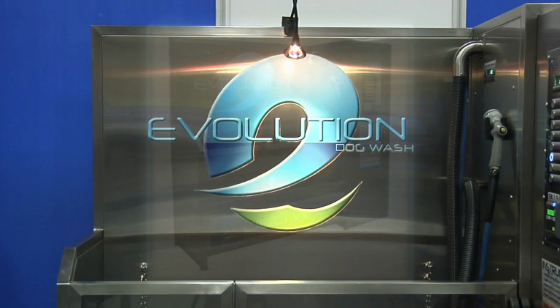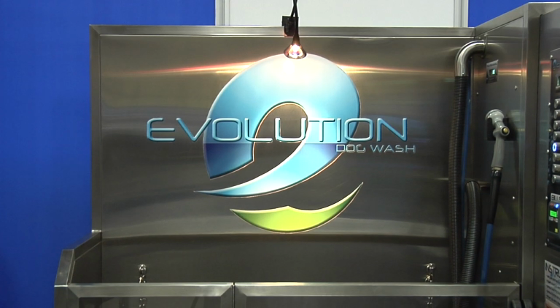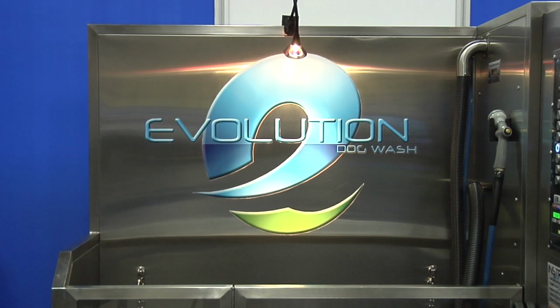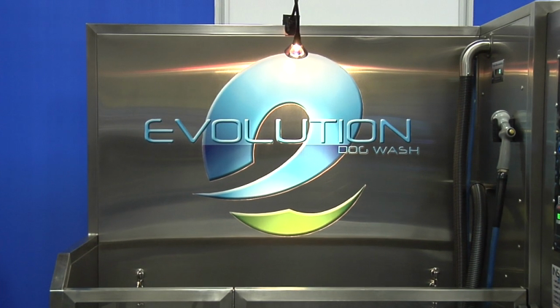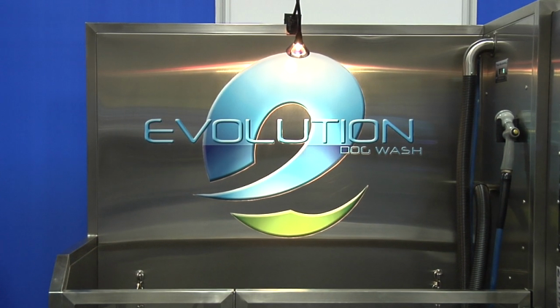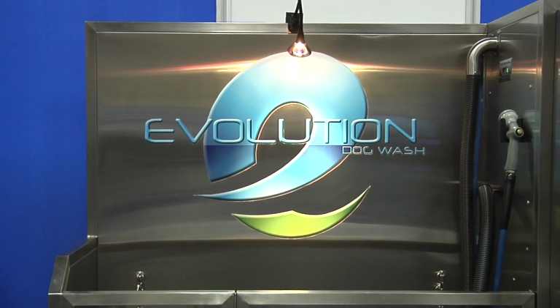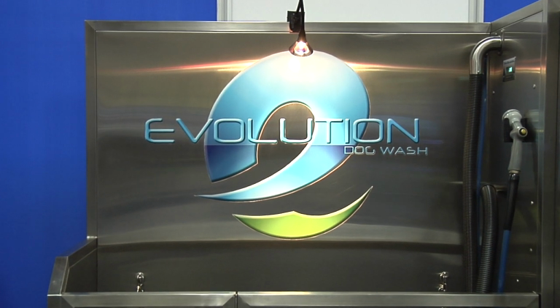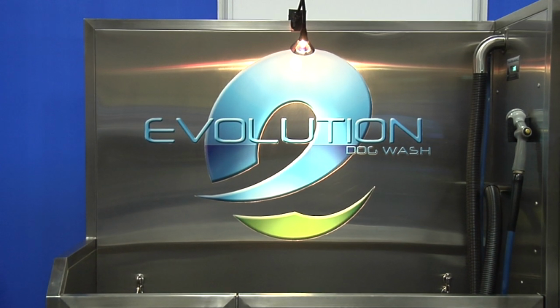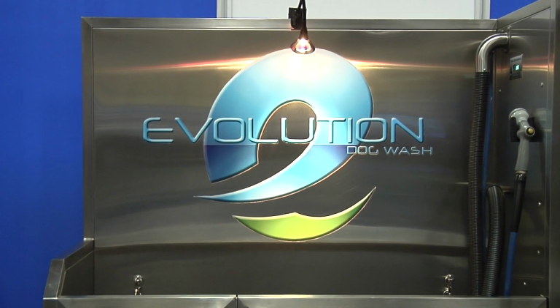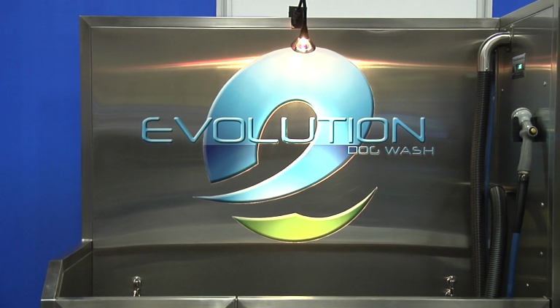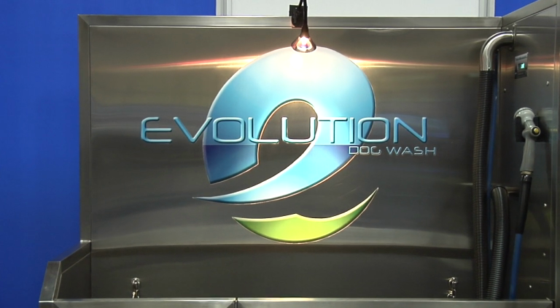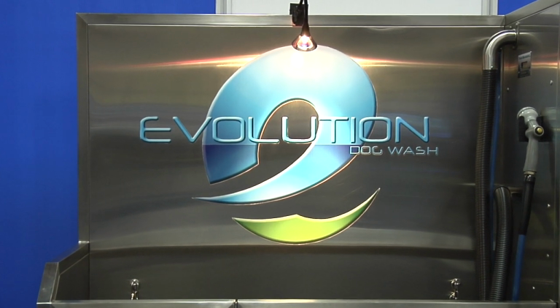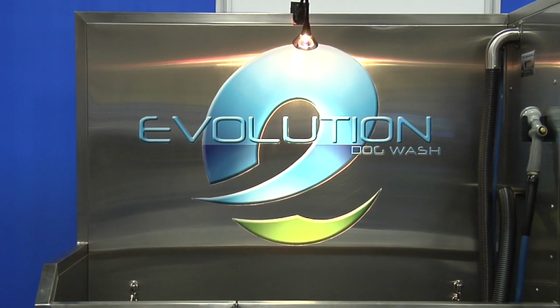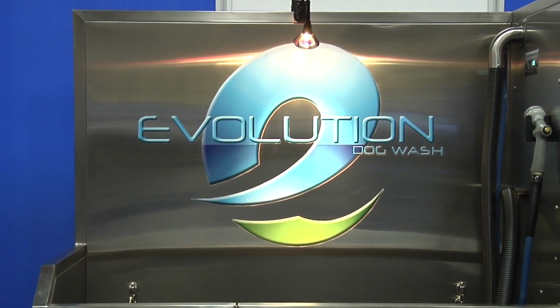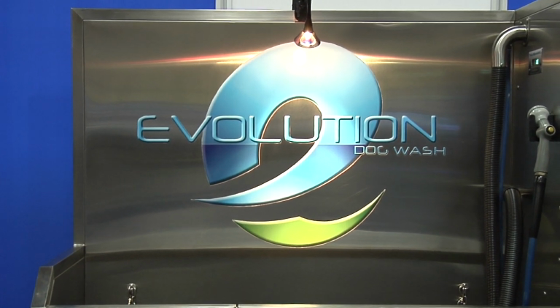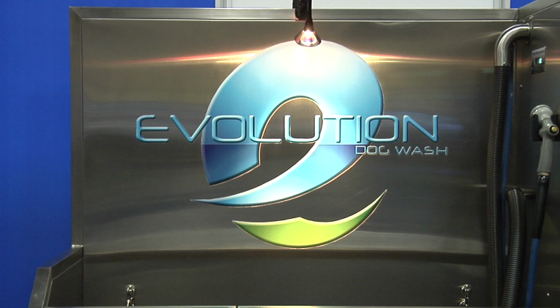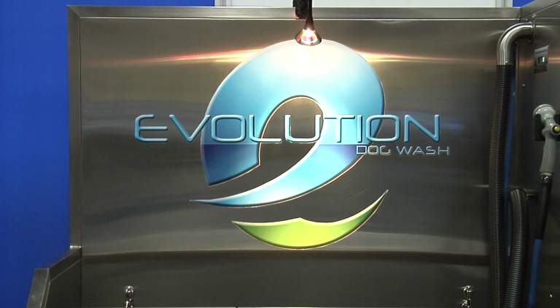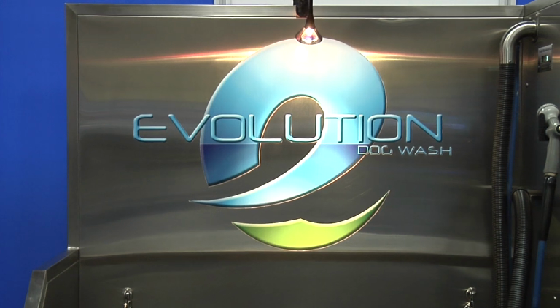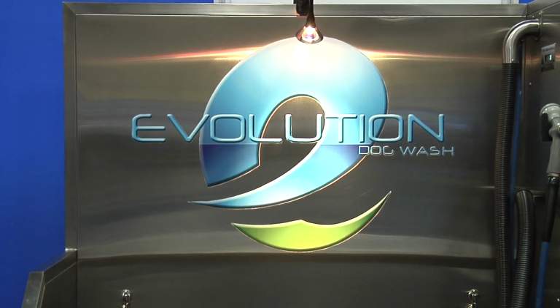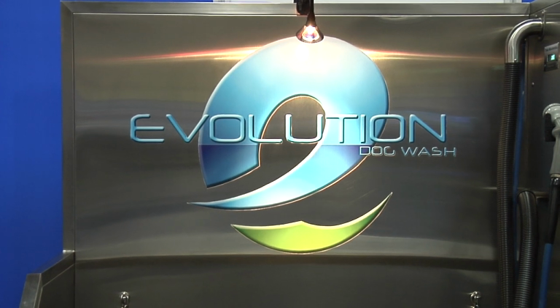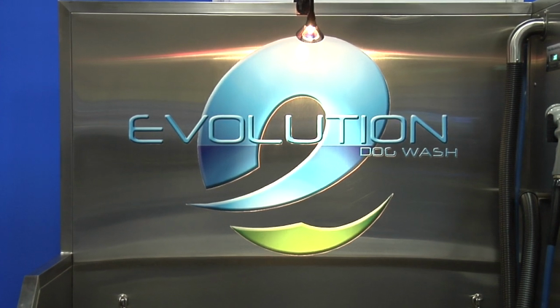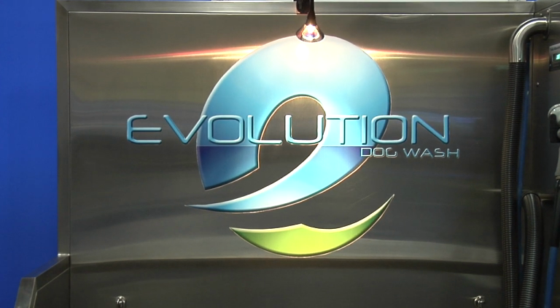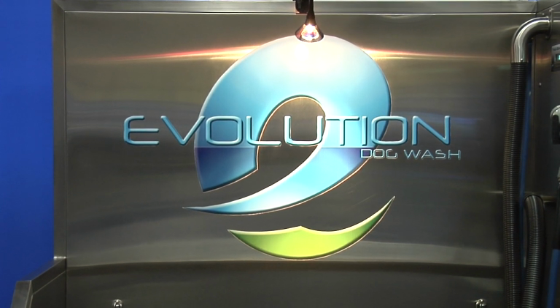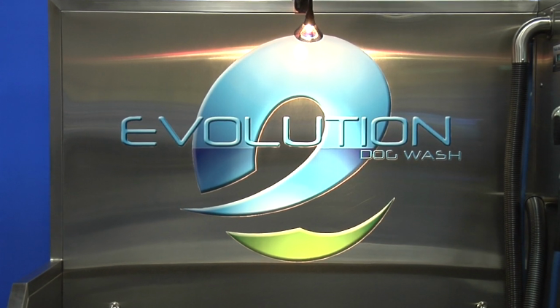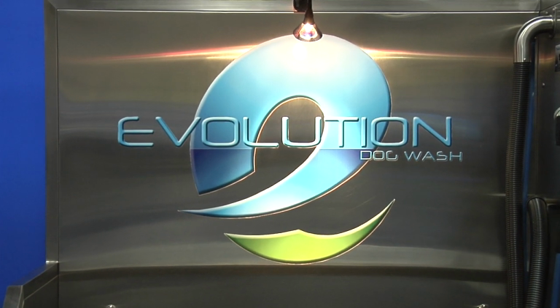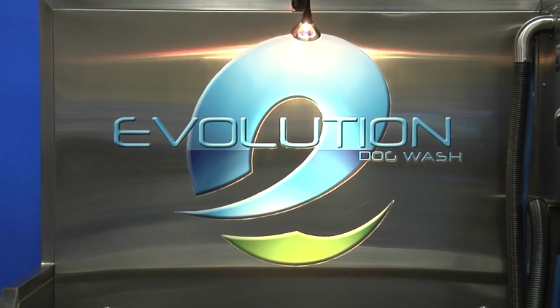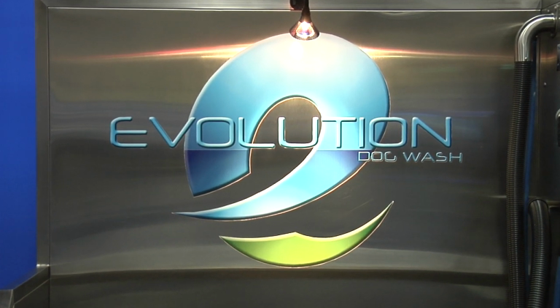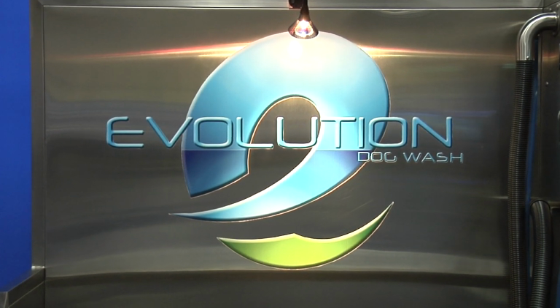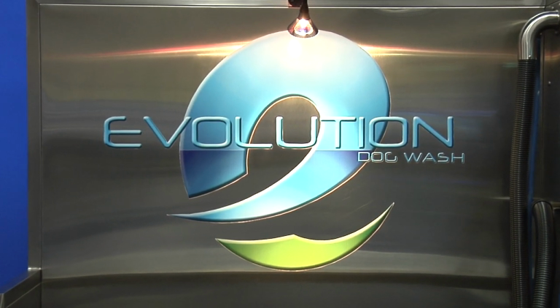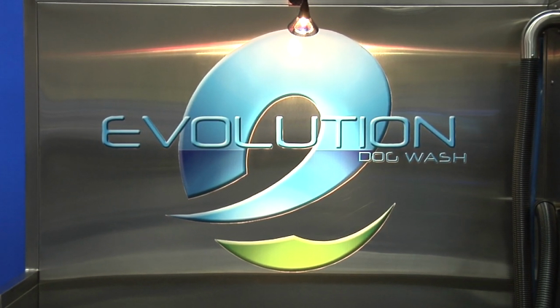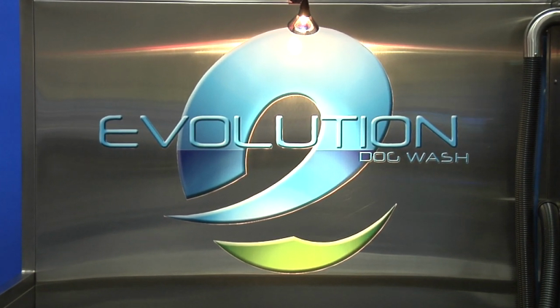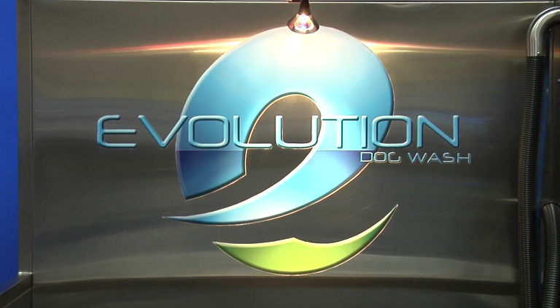Hi, I'm Gary Sherman, and this is the Evolution Dog Wash. Let me show you how it works.